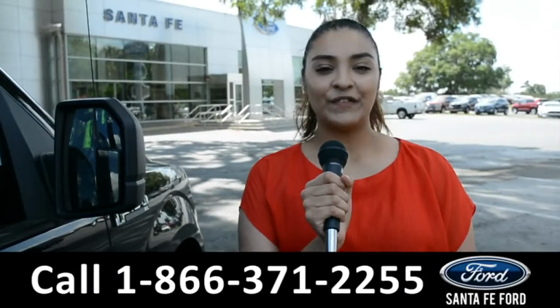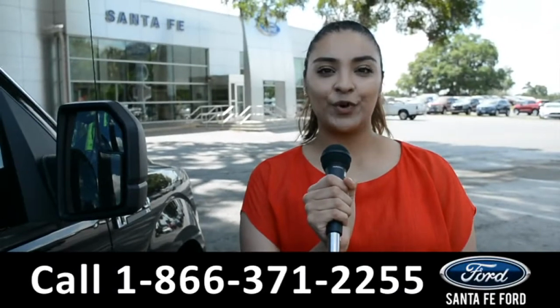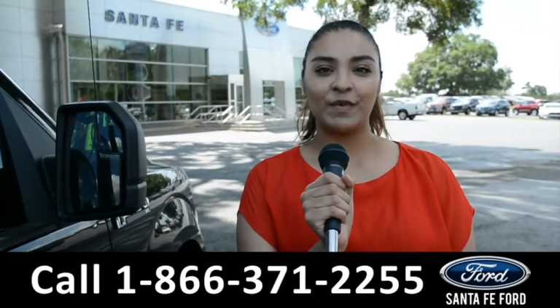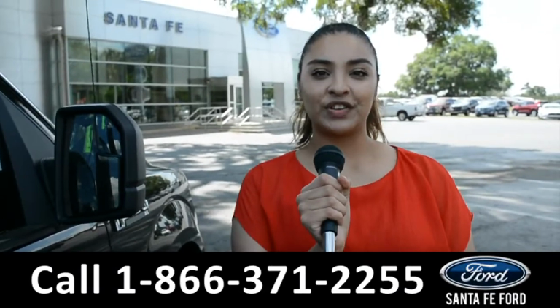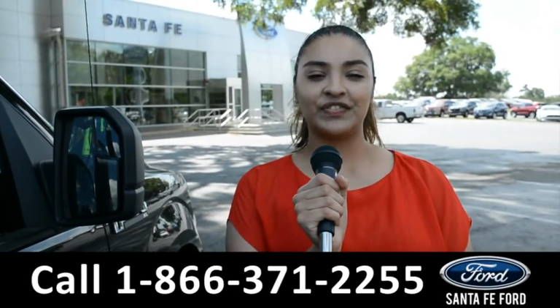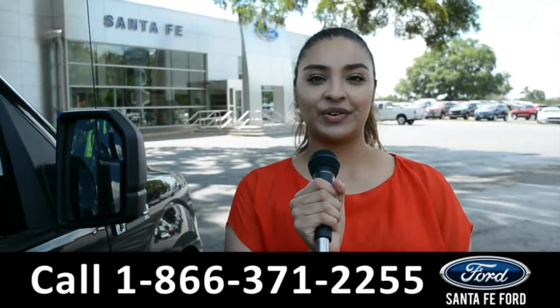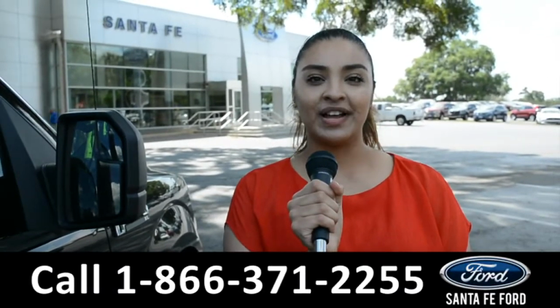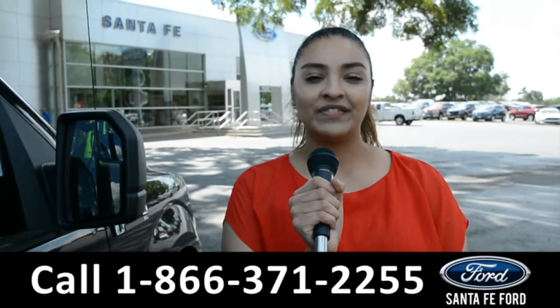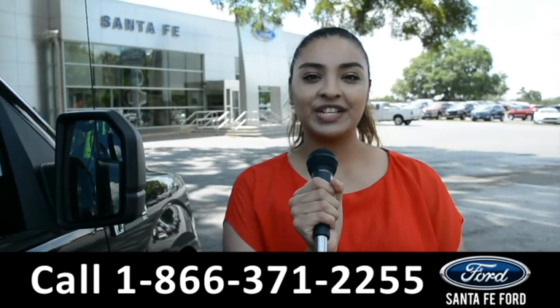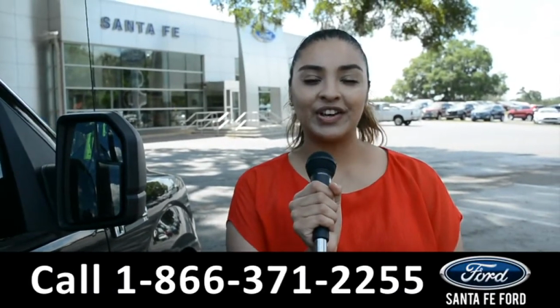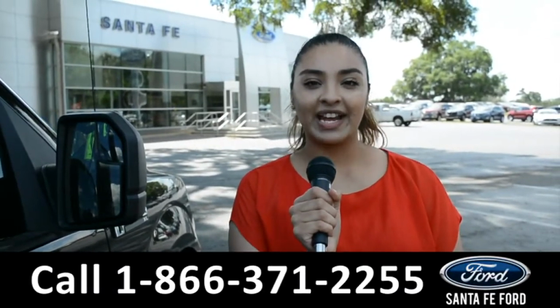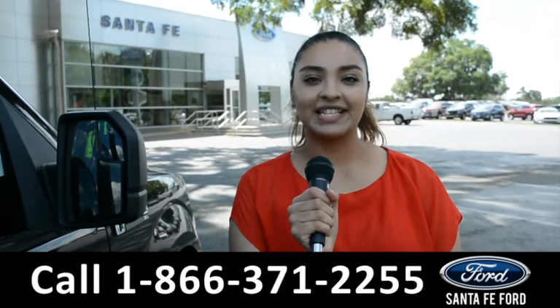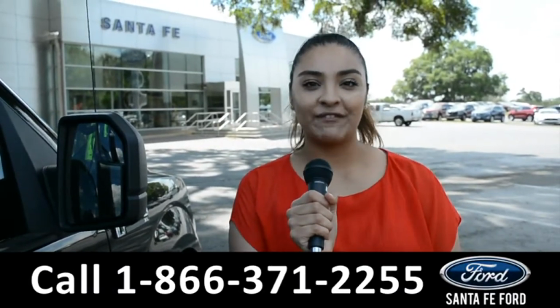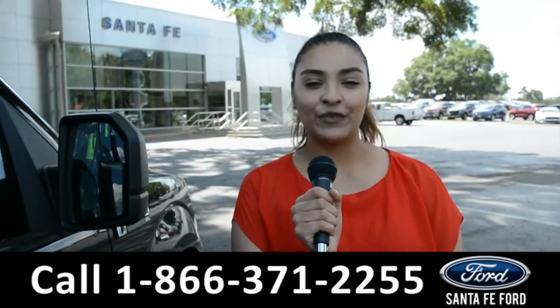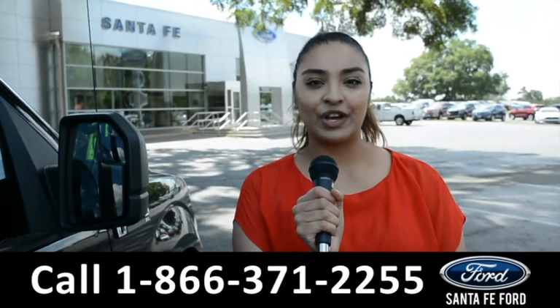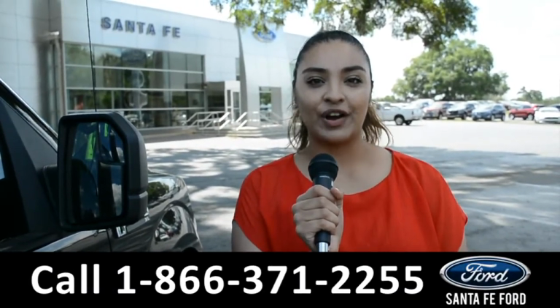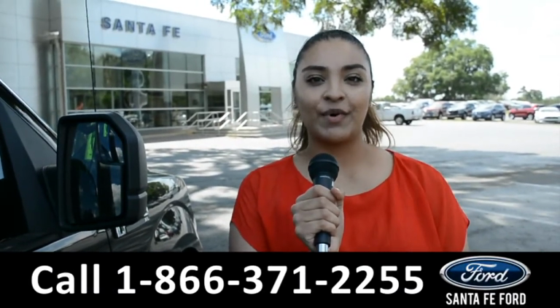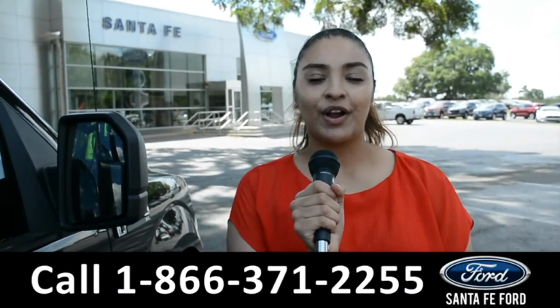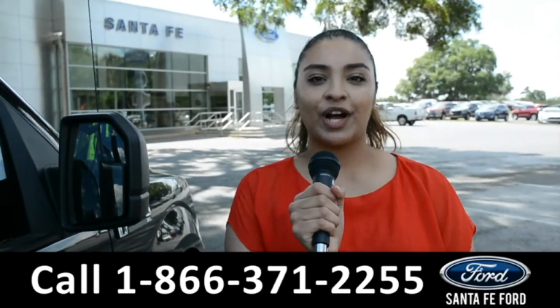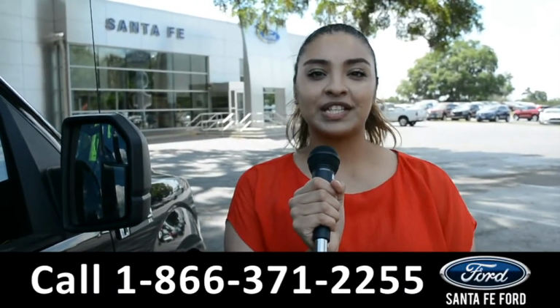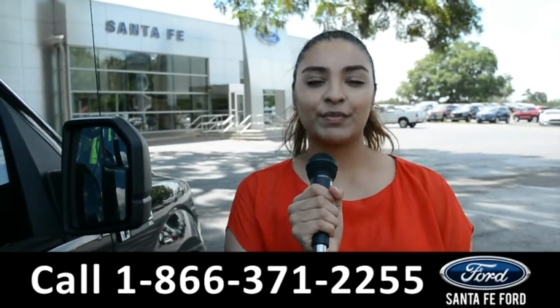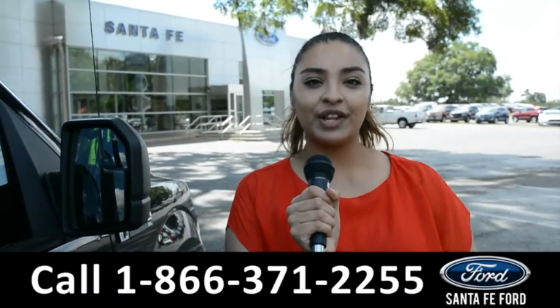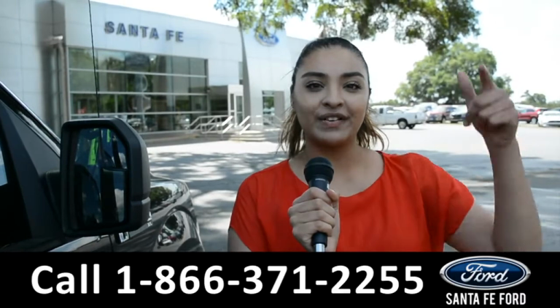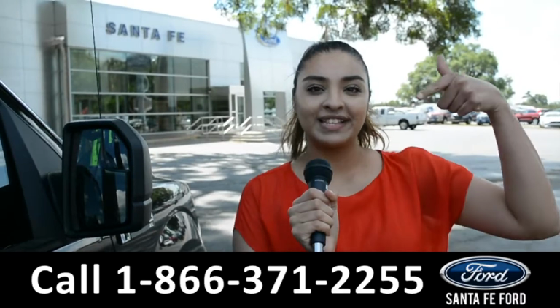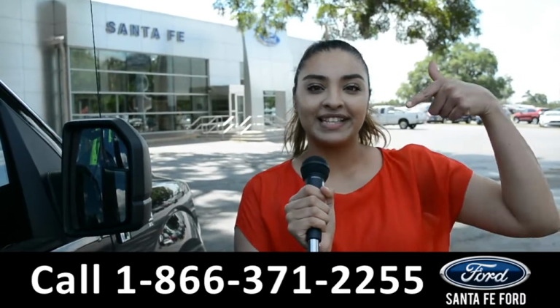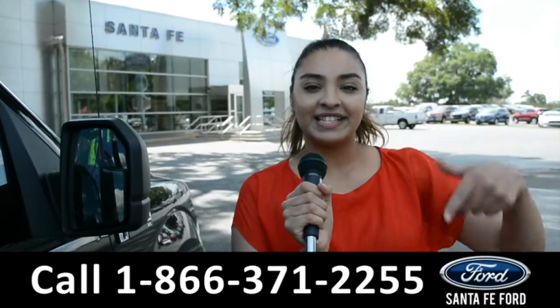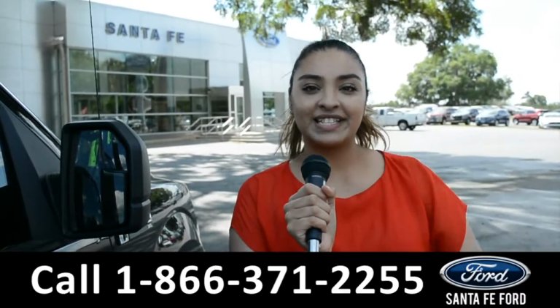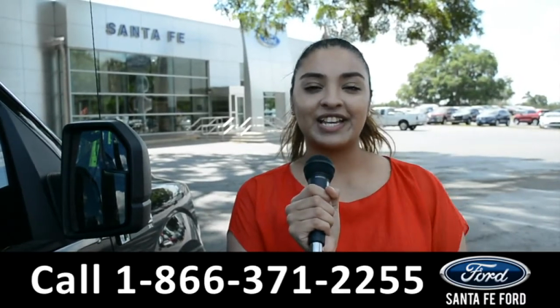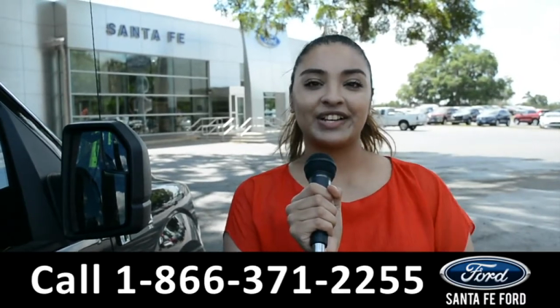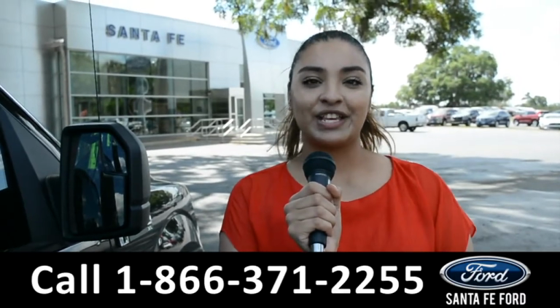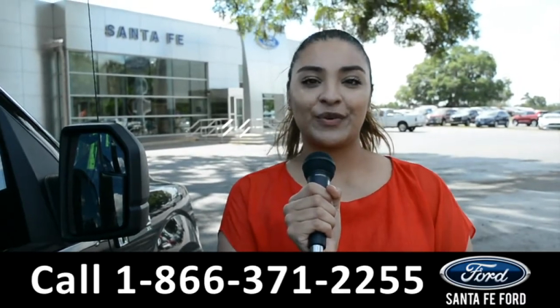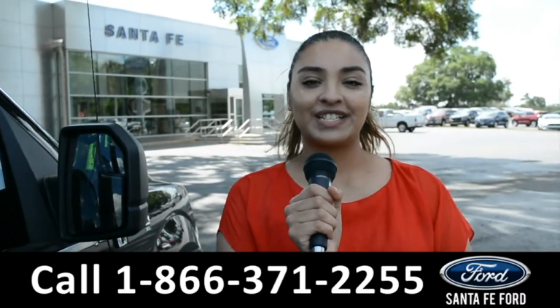For more information on this vehicle, visit us online at SantaFeFord.com or call us at the number below. This is Cassandra. Thank you for watching.